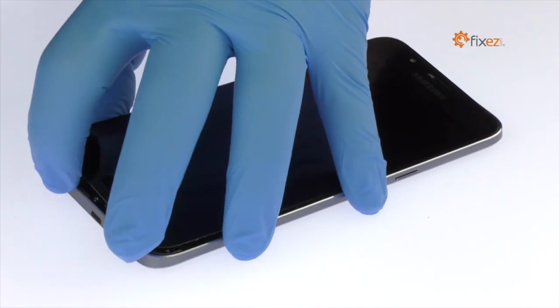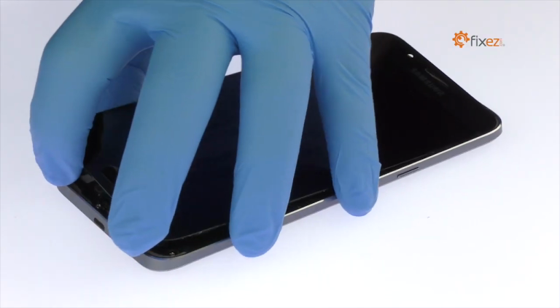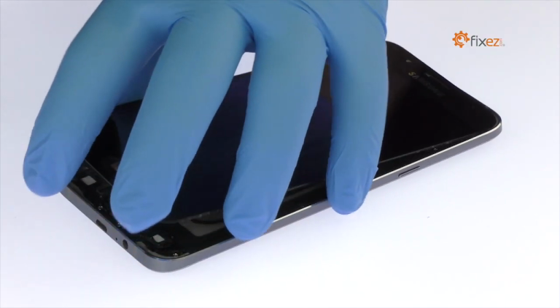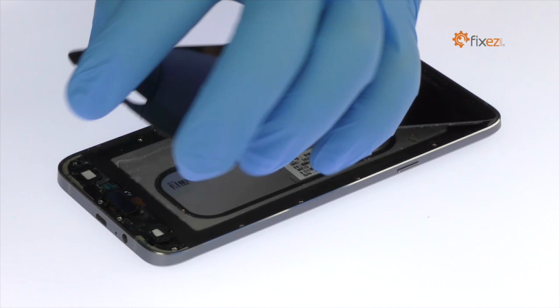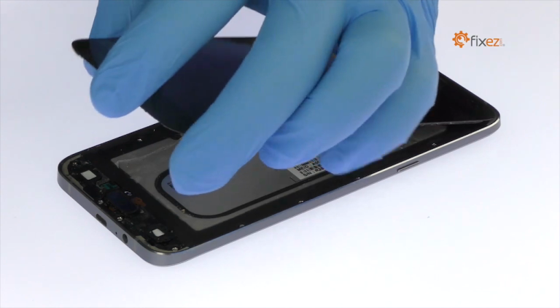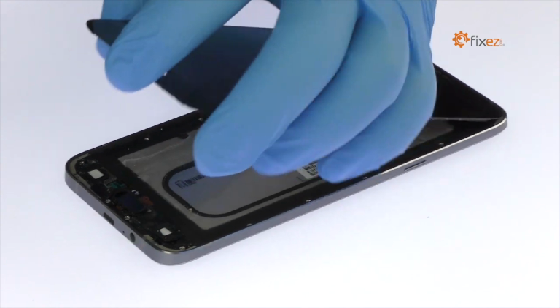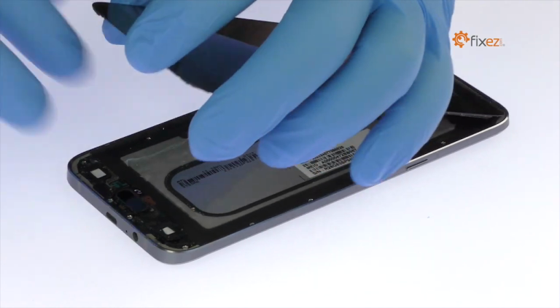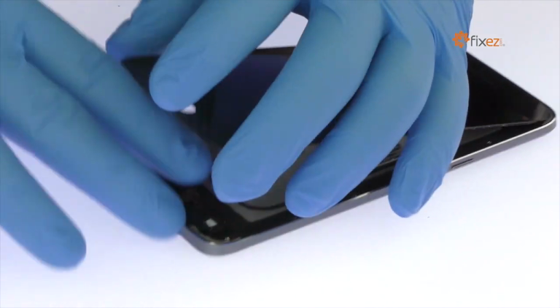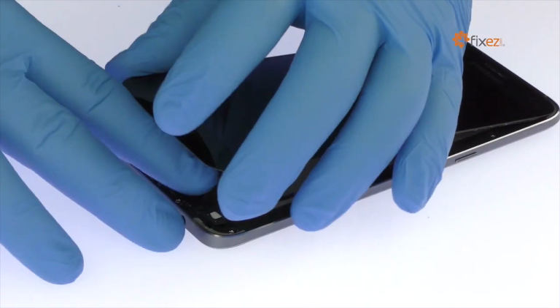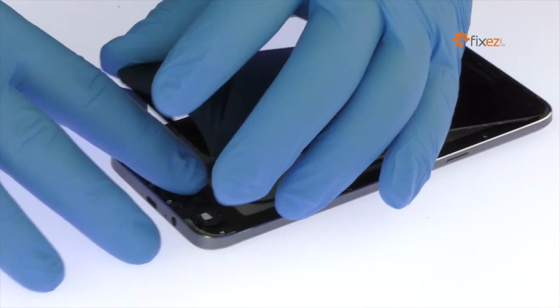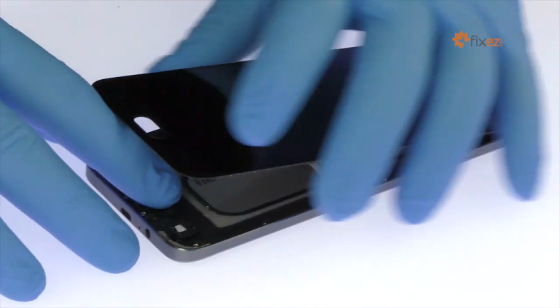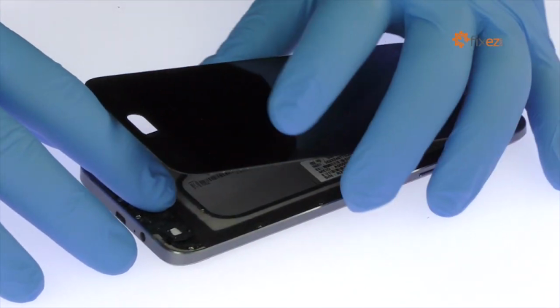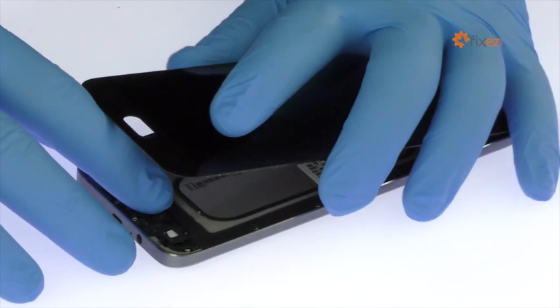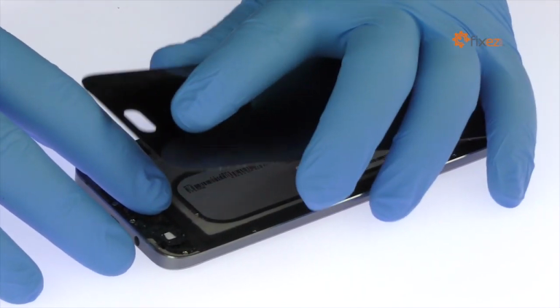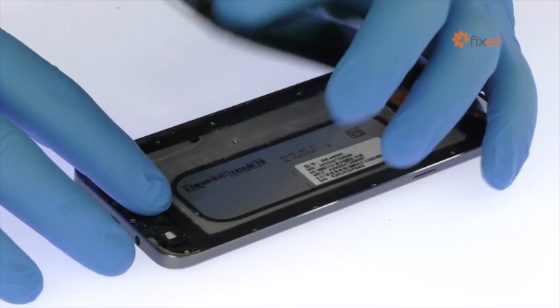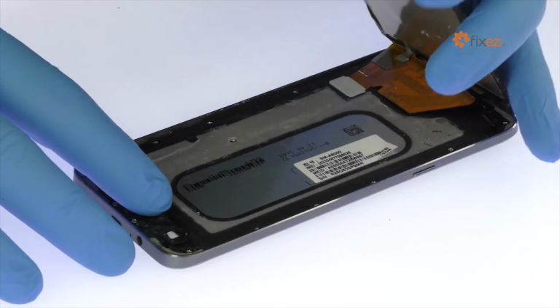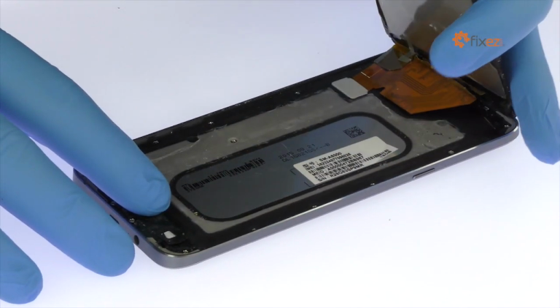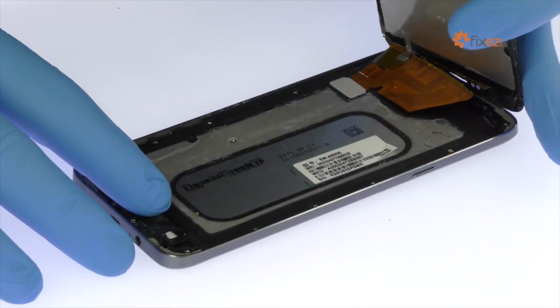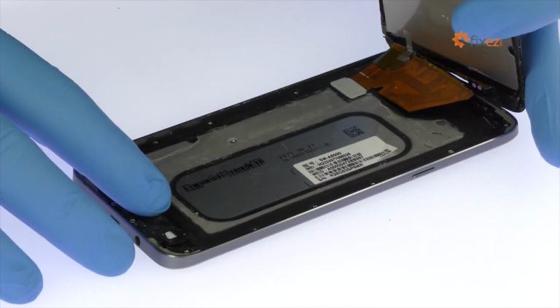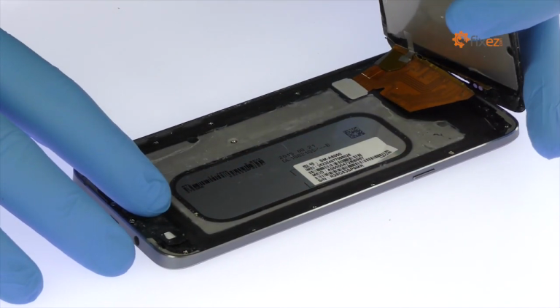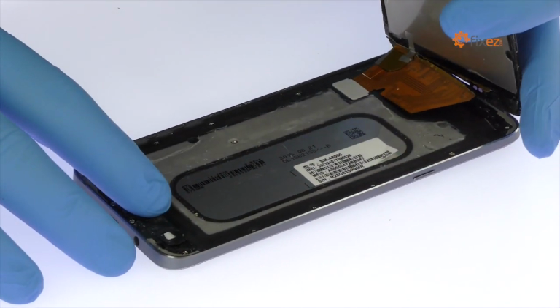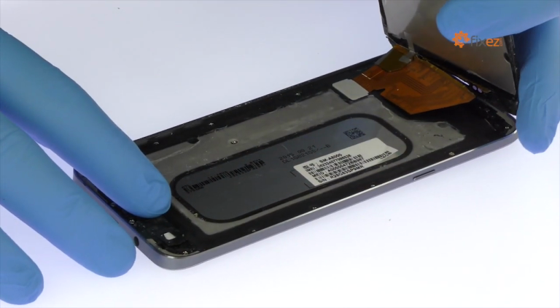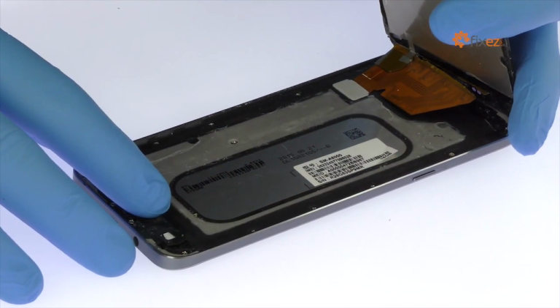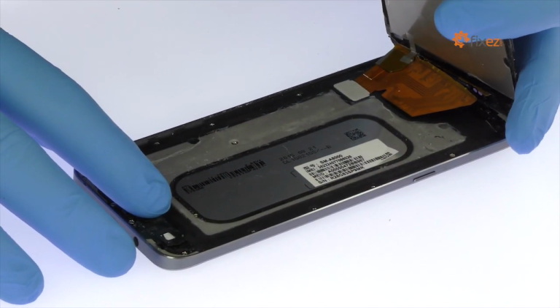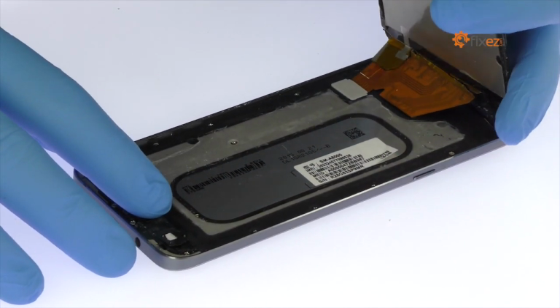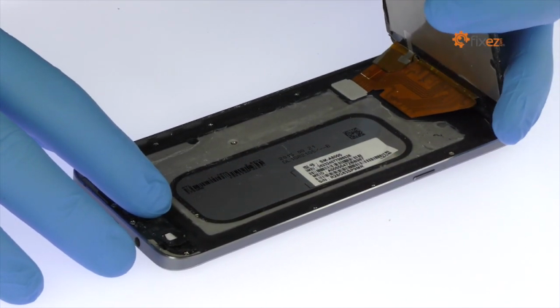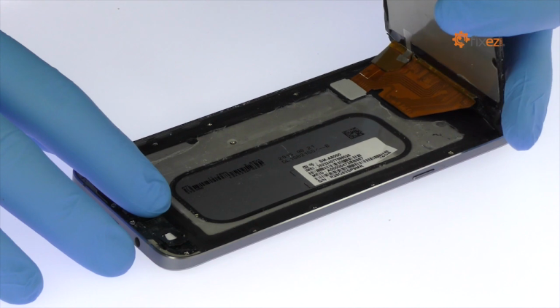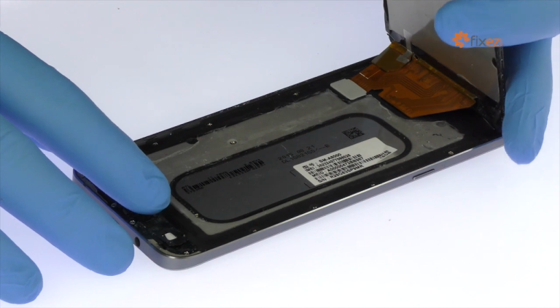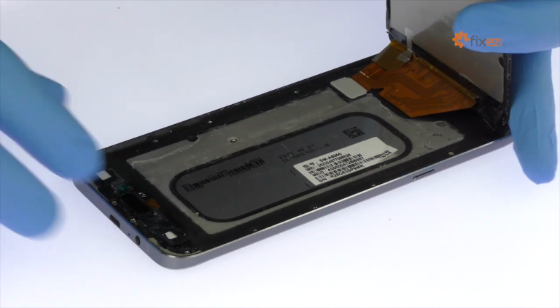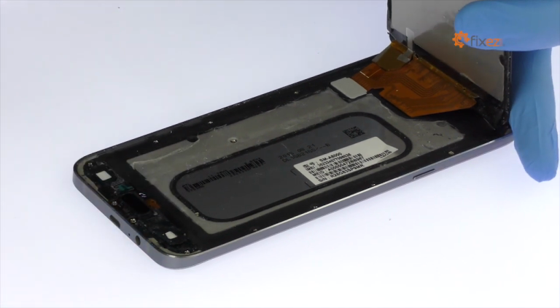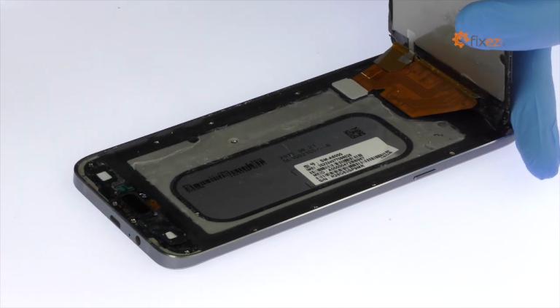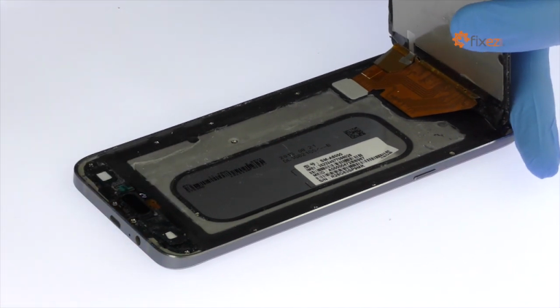The Galaxy A8 screen is still connected to the logic board. With the tweezers, remove the metal bracket and disconnect the display assembly cable.